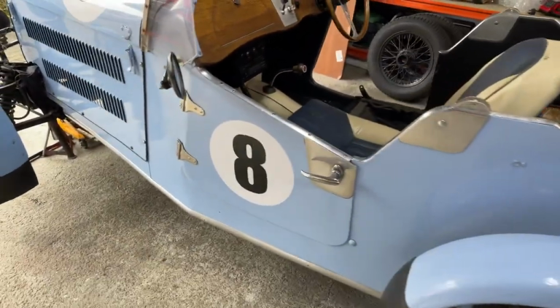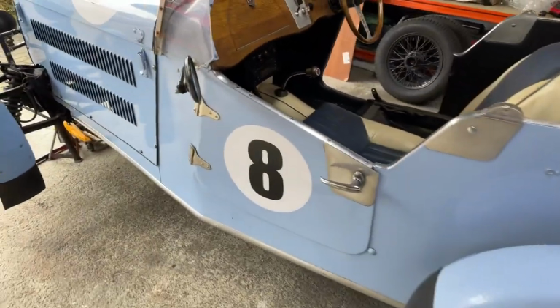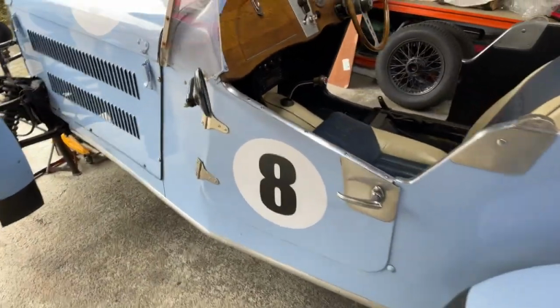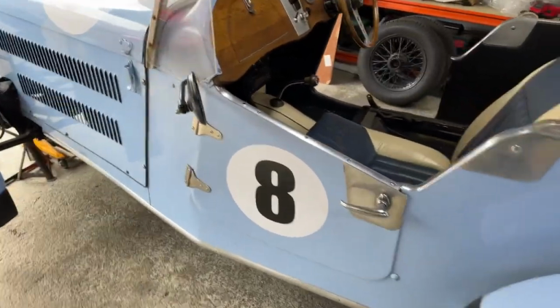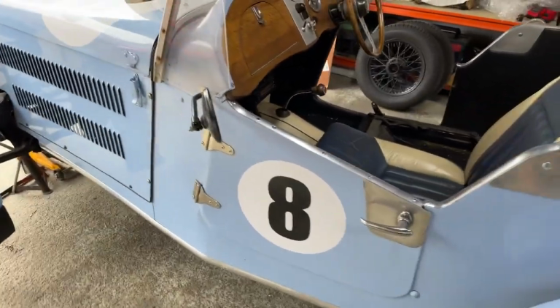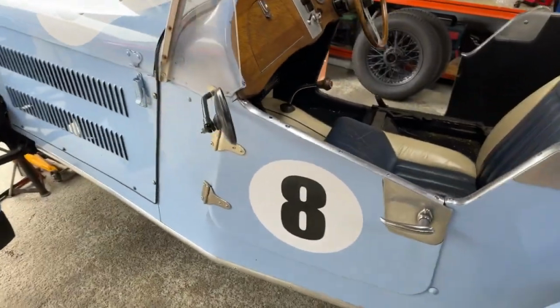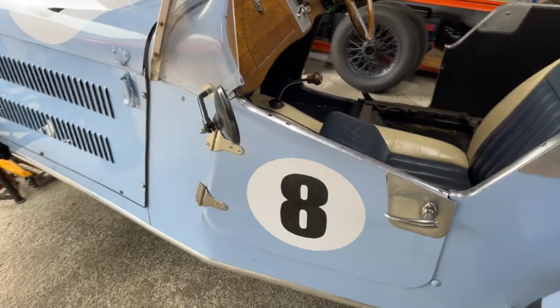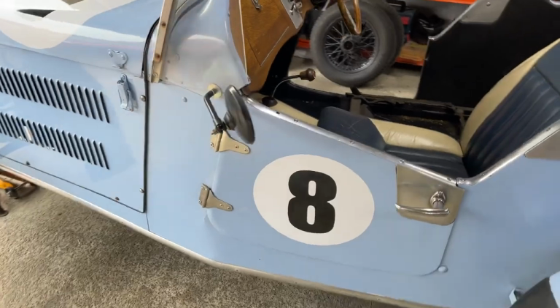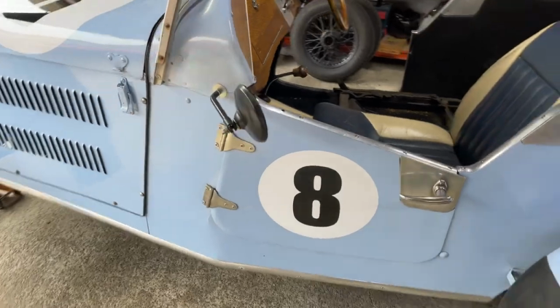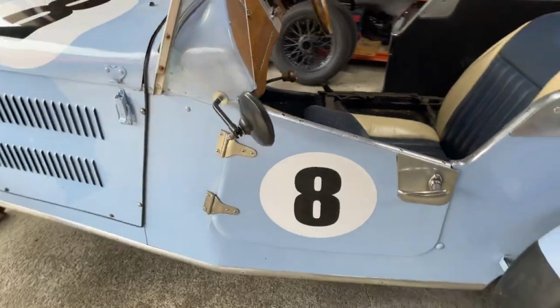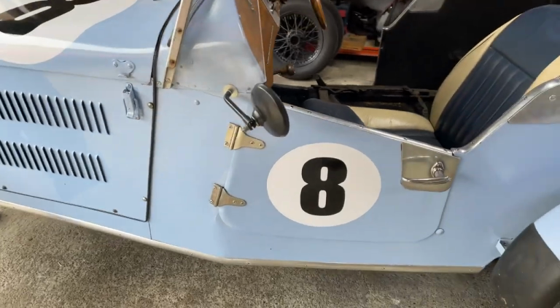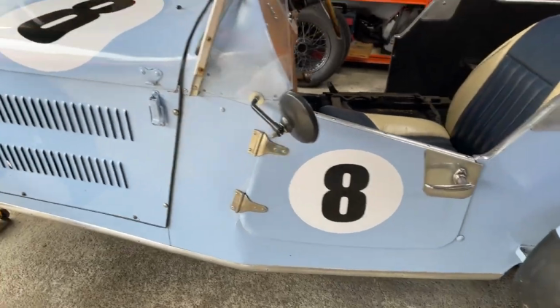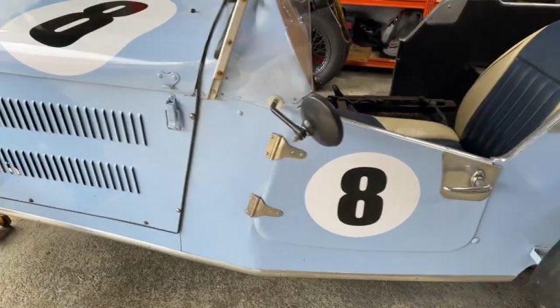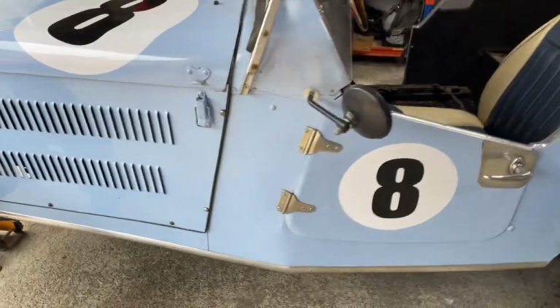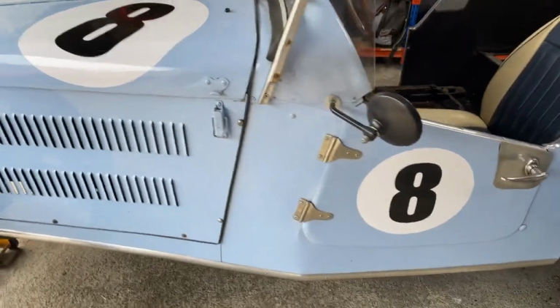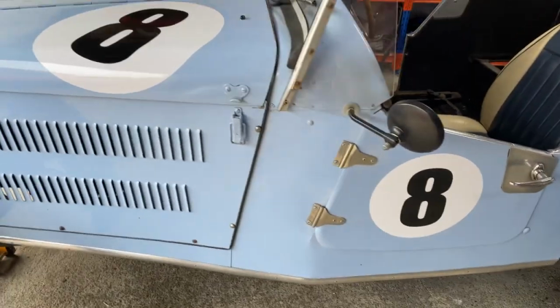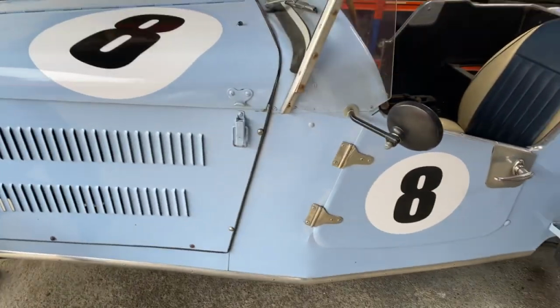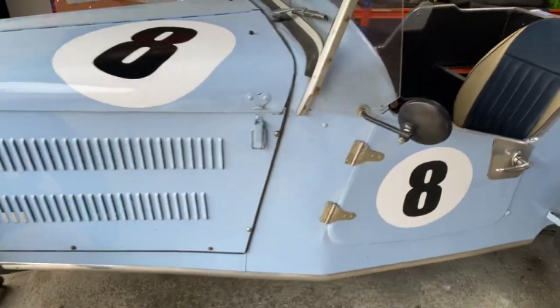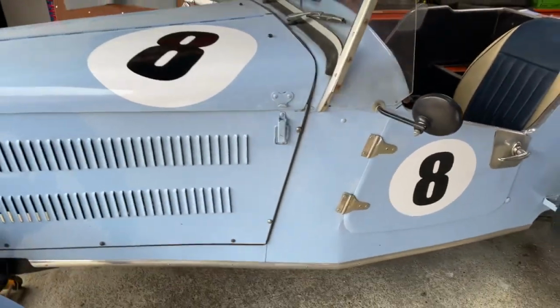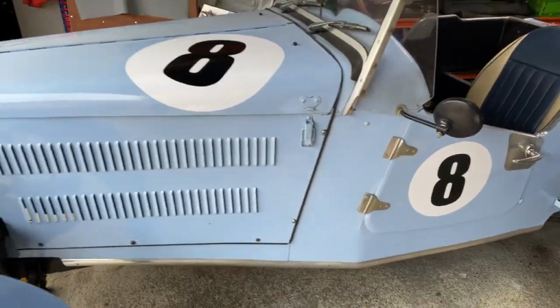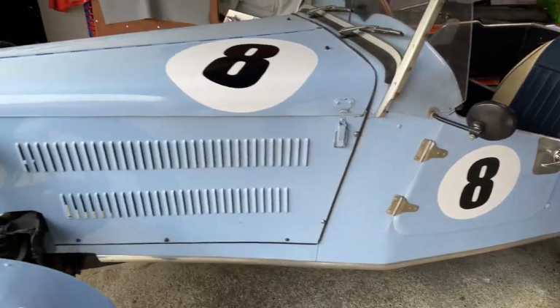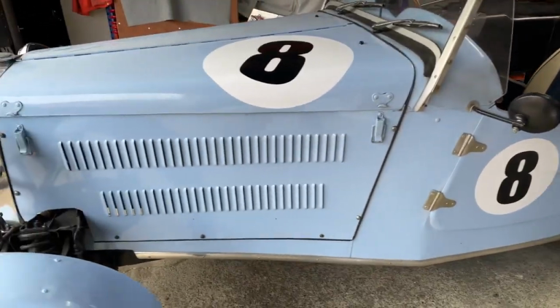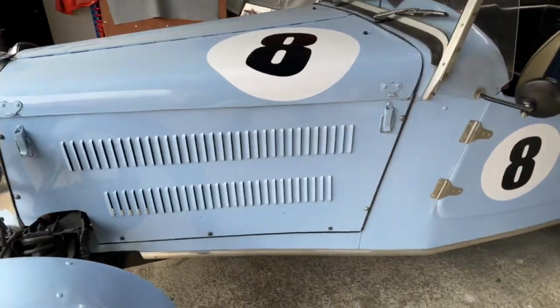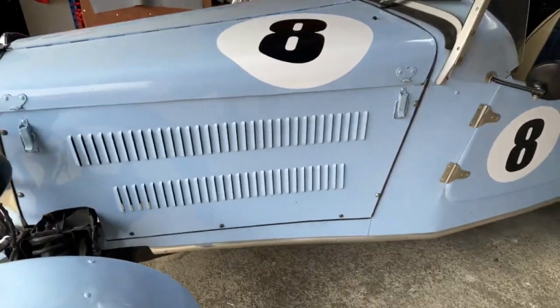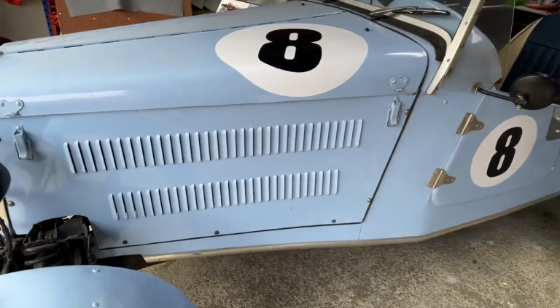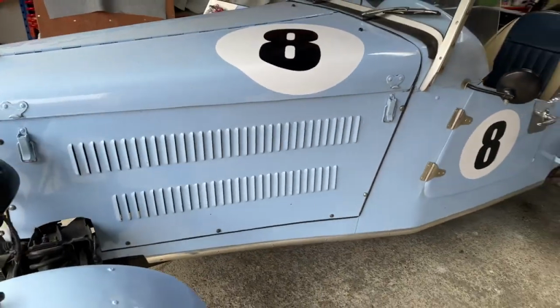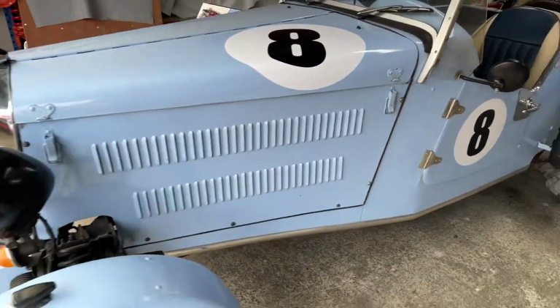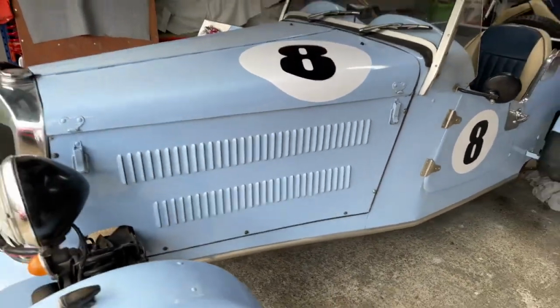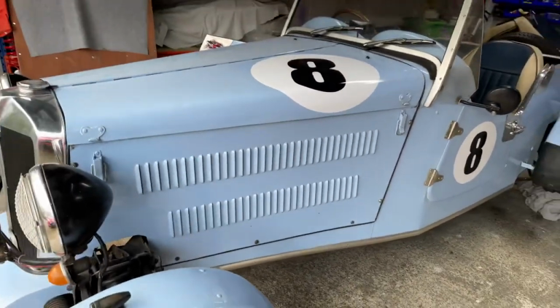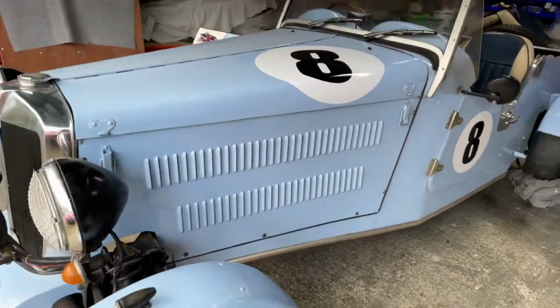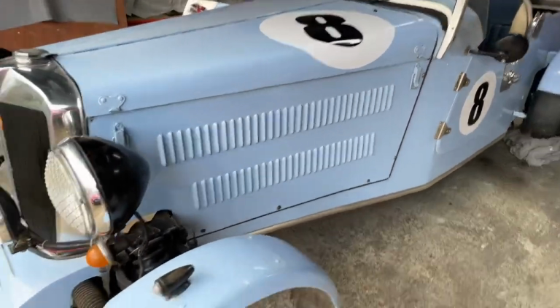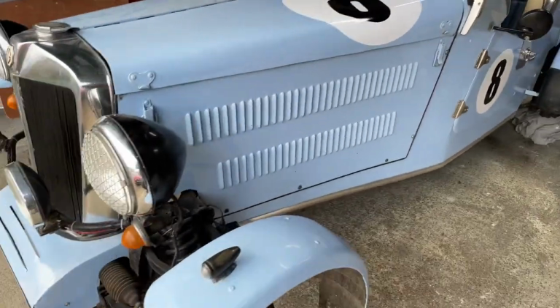I changed the numbers from 61 to number eight because number eight is my favourite number and also the number of my house.